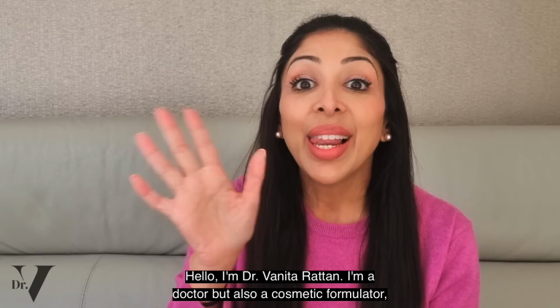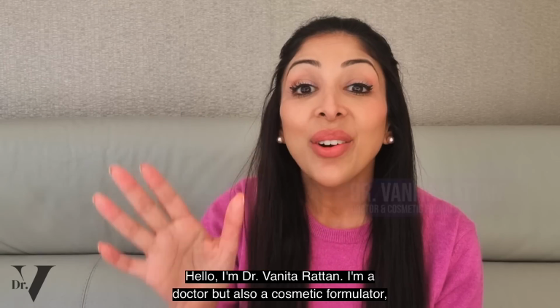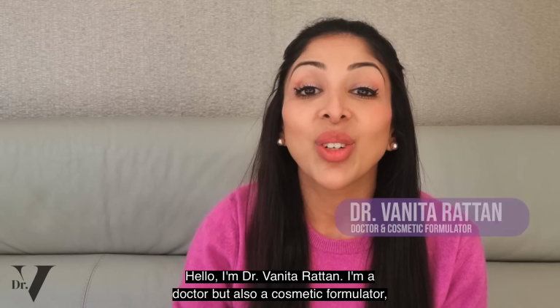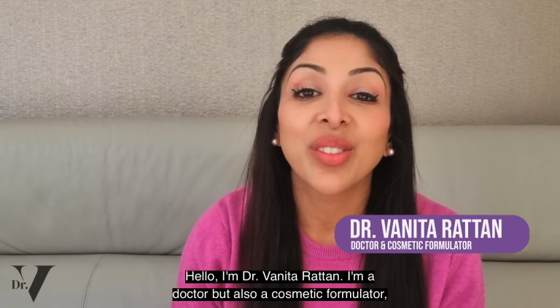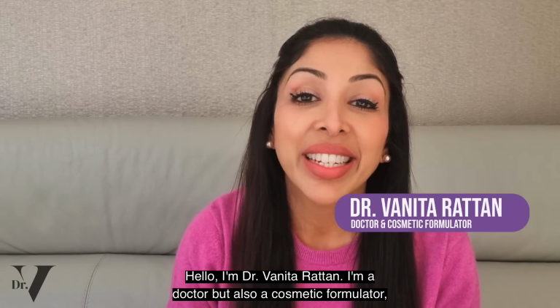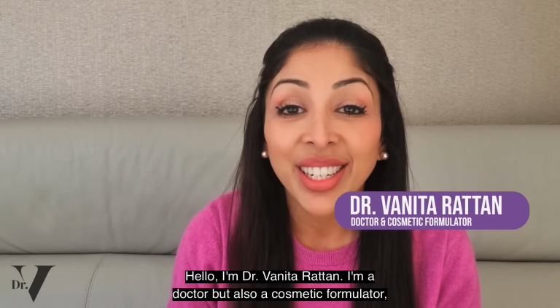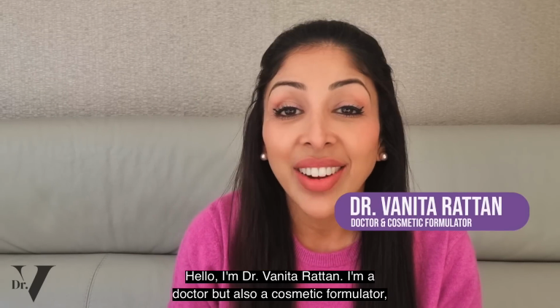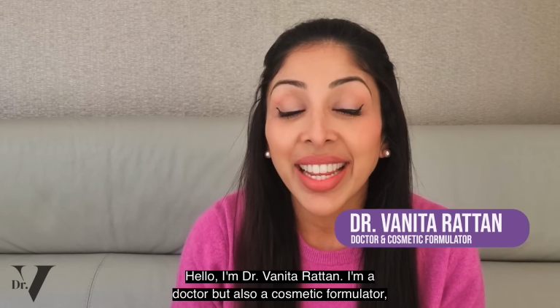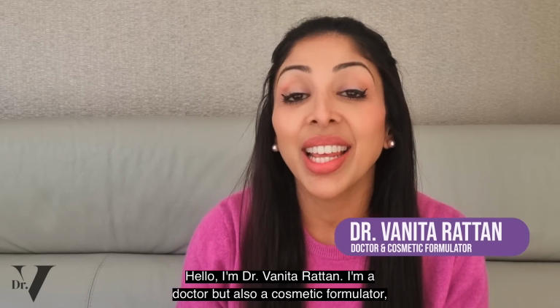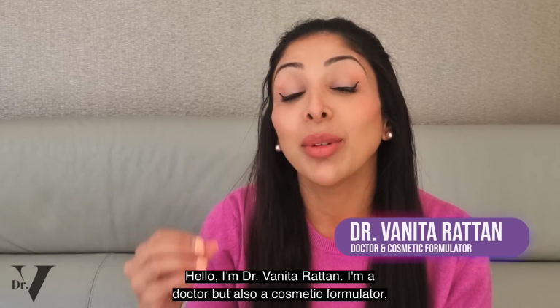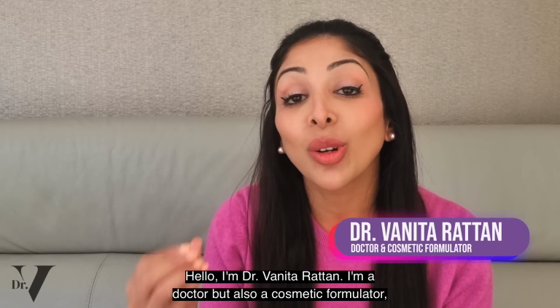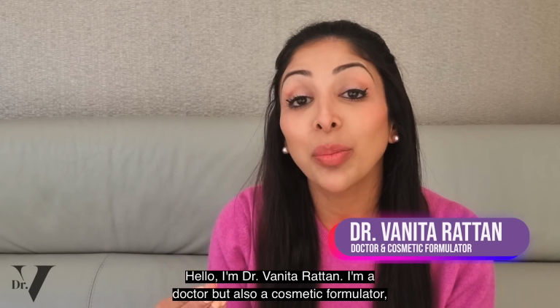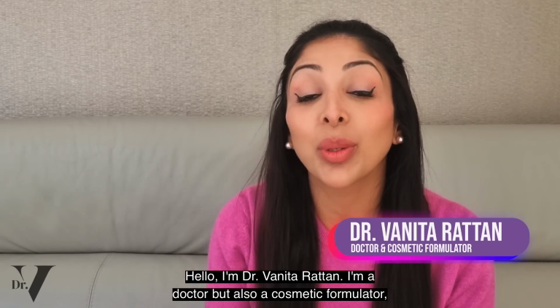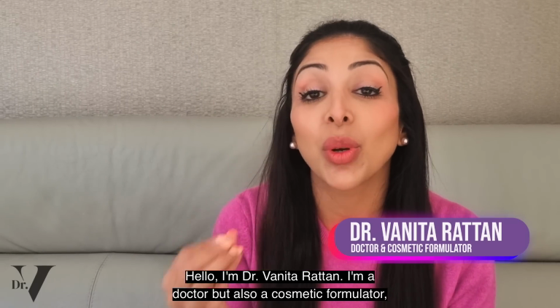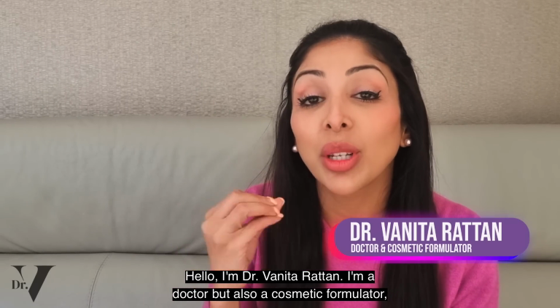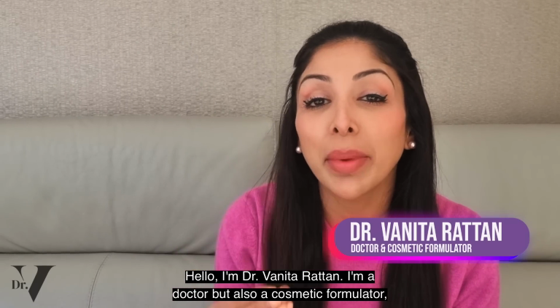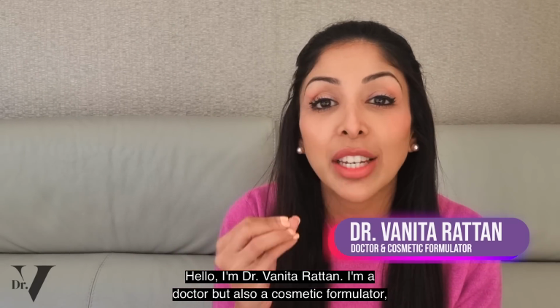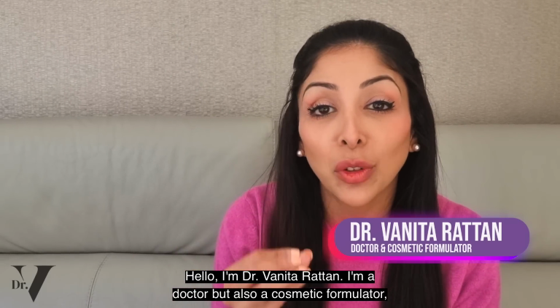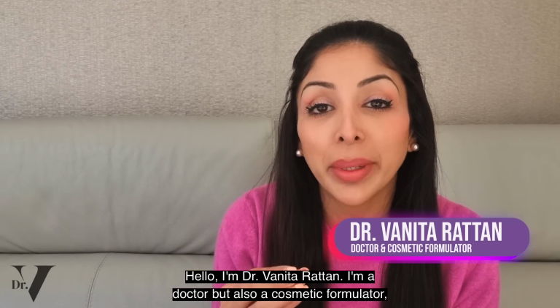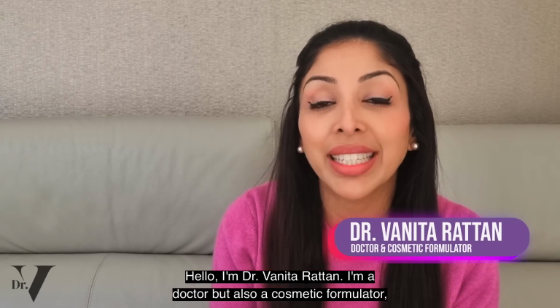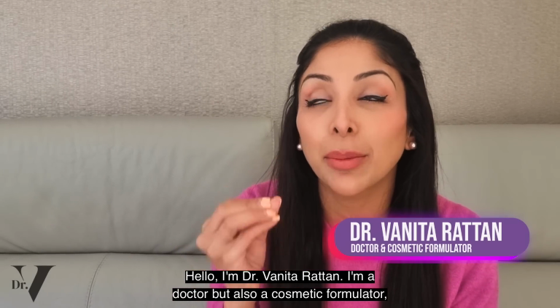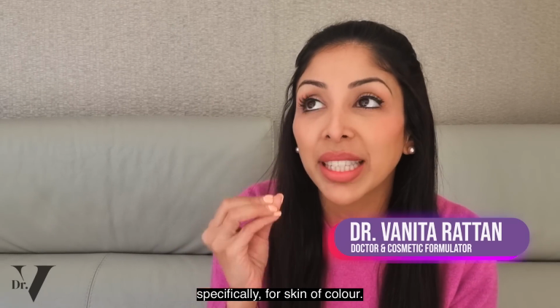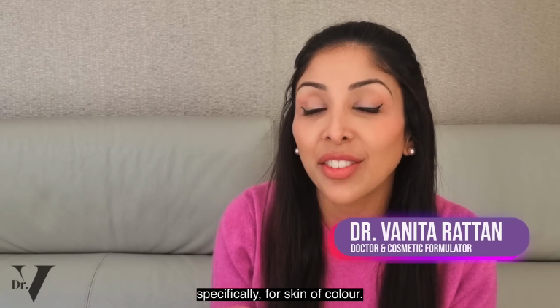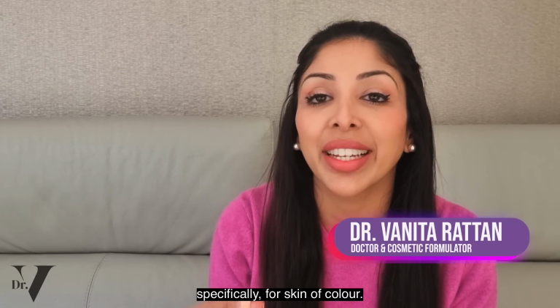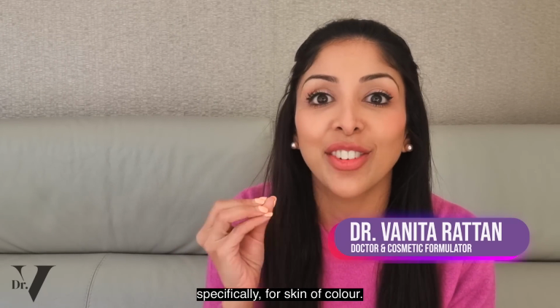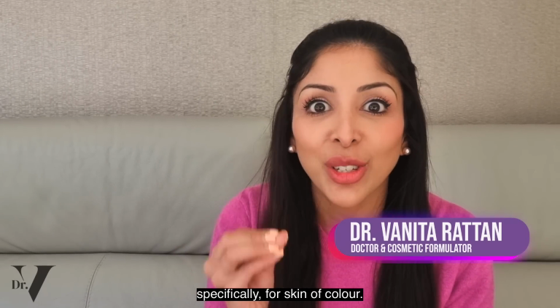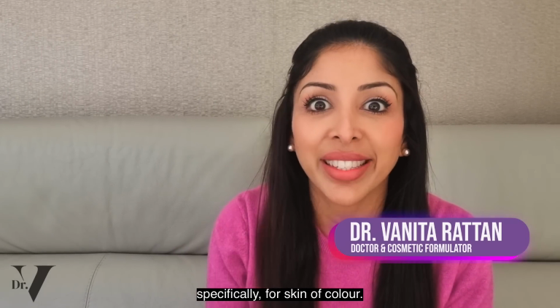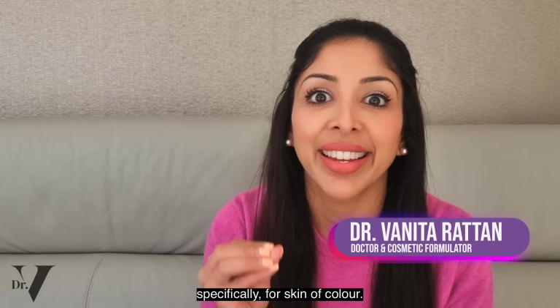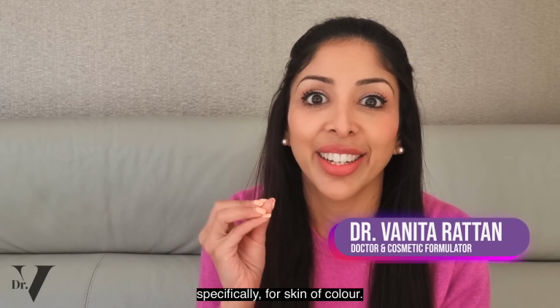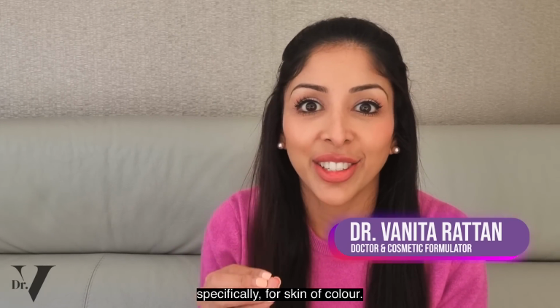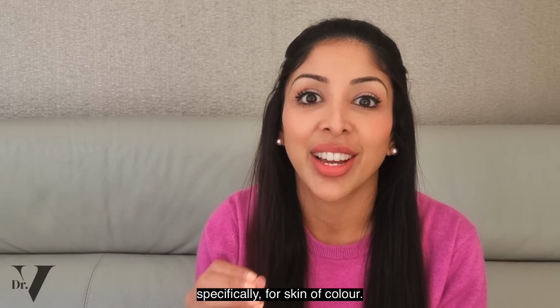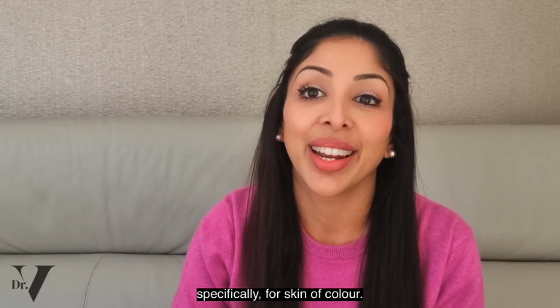Hello, I'm Dr. Vinita Rattan. I'm a doctor but also a cosmetic formulator specifically for skin of colour.